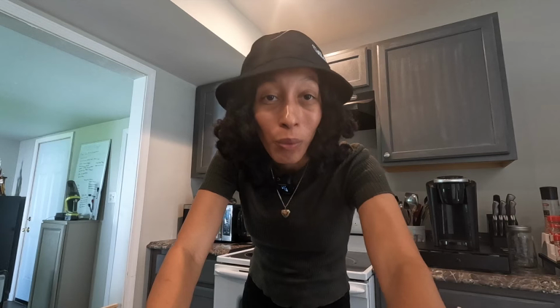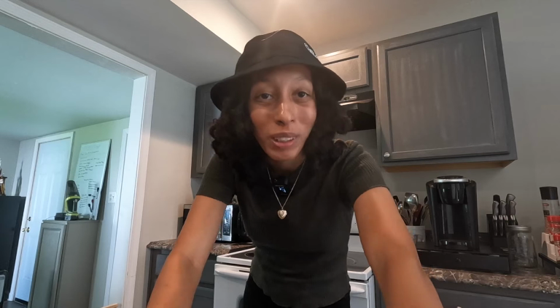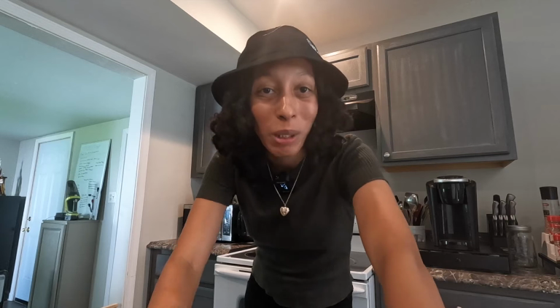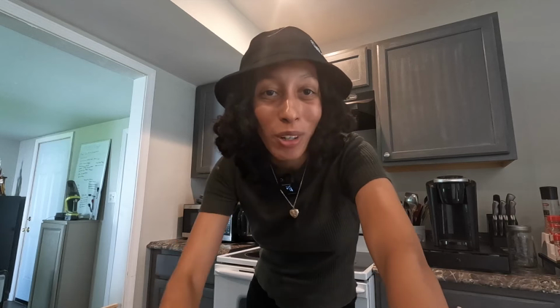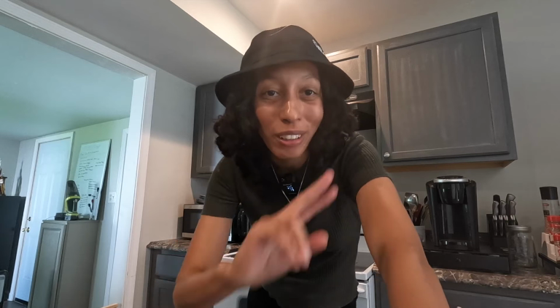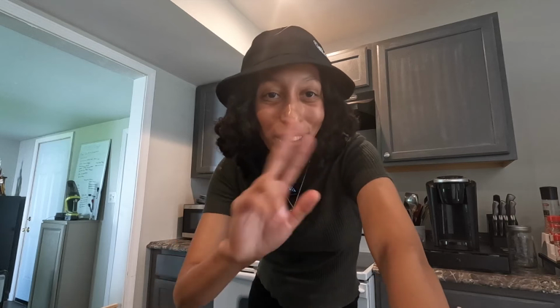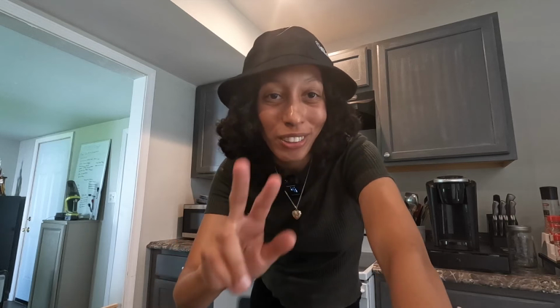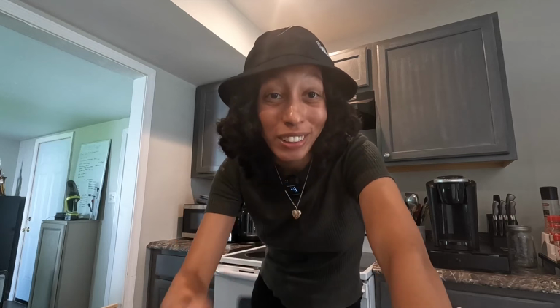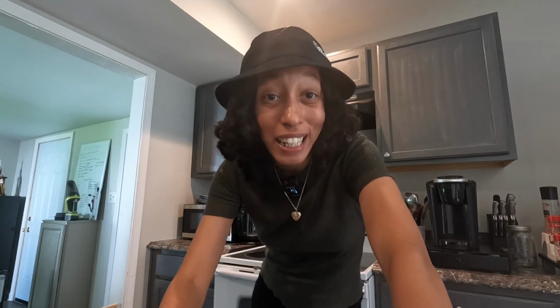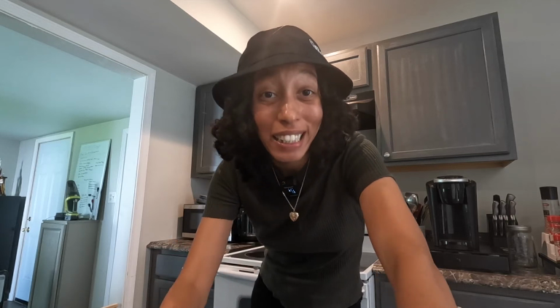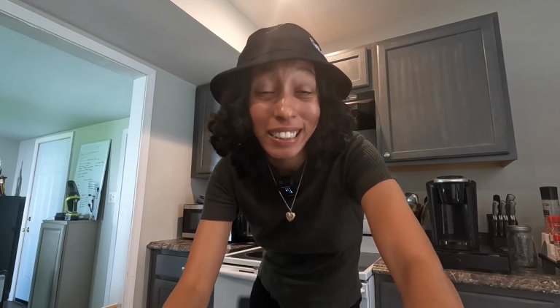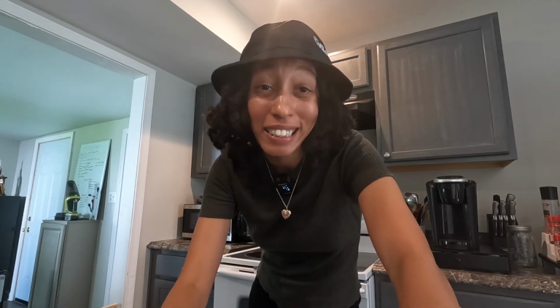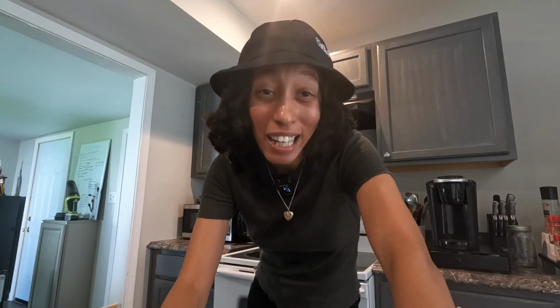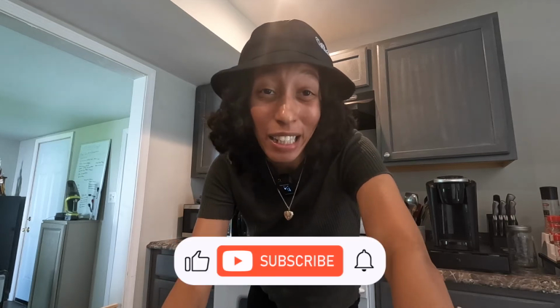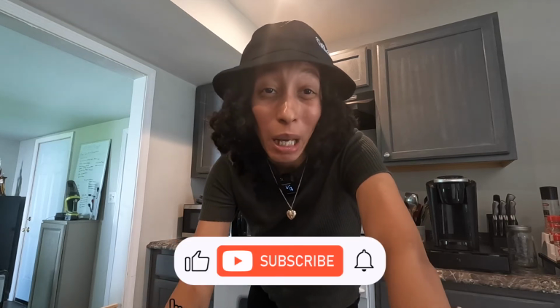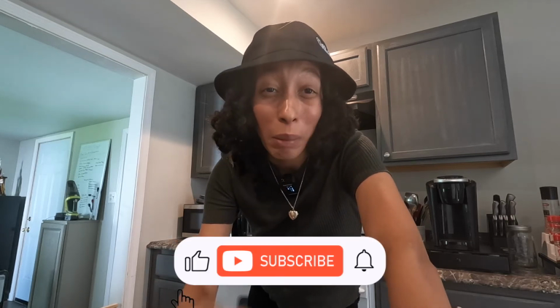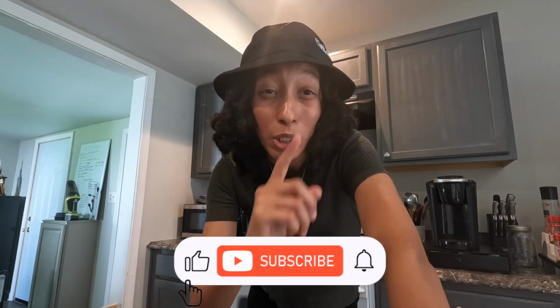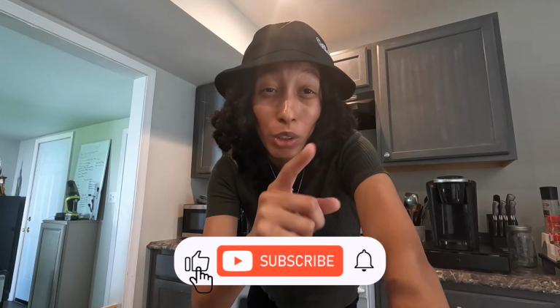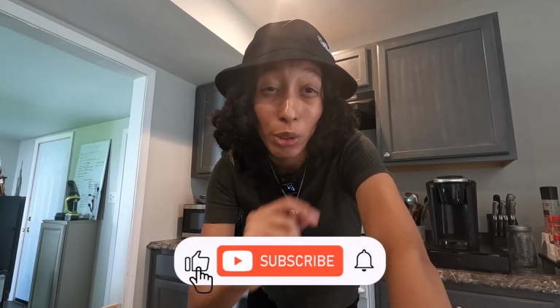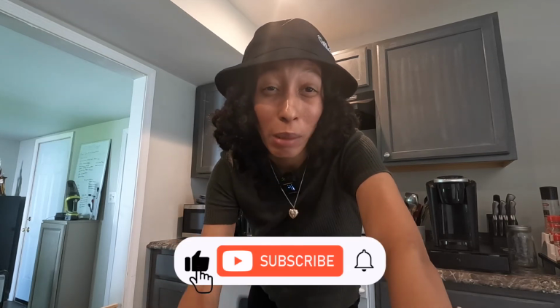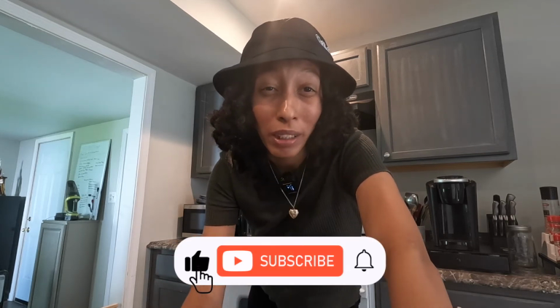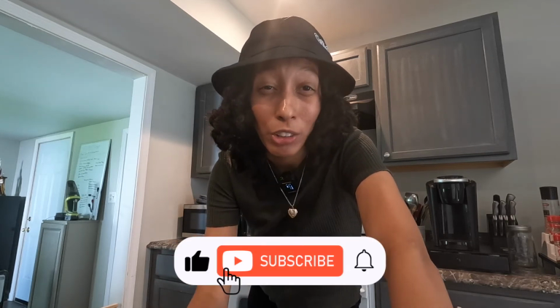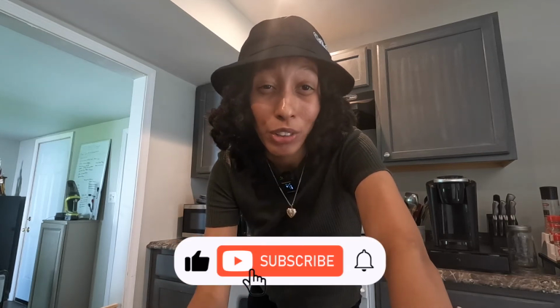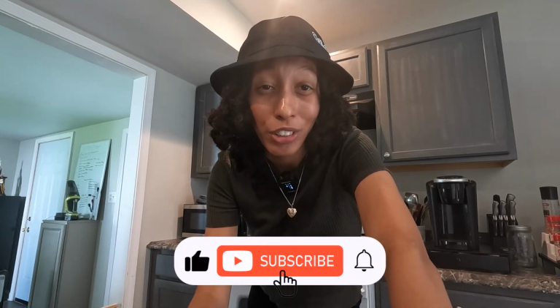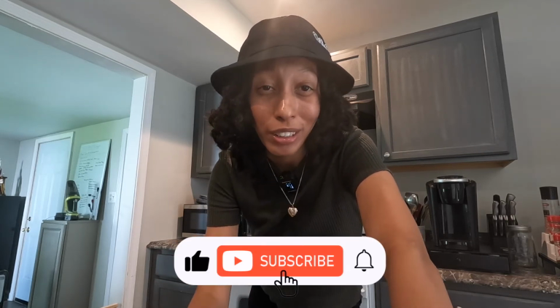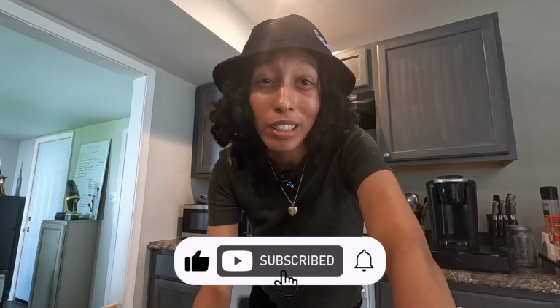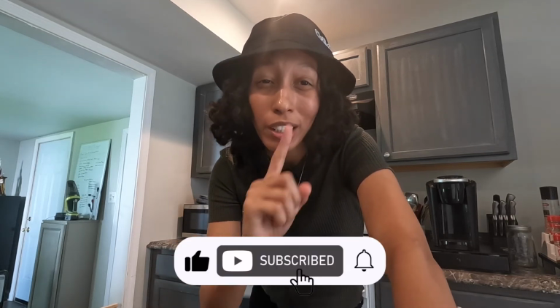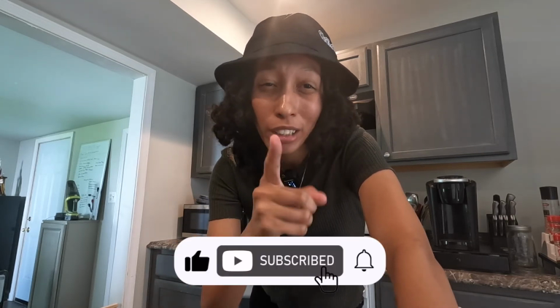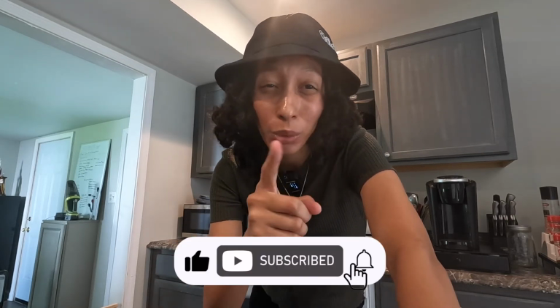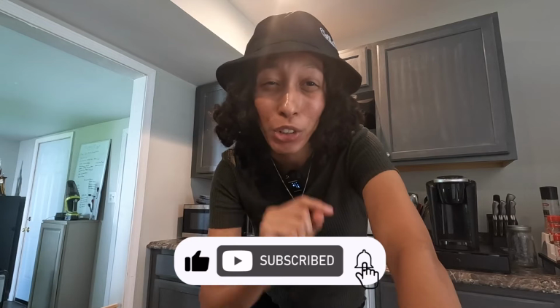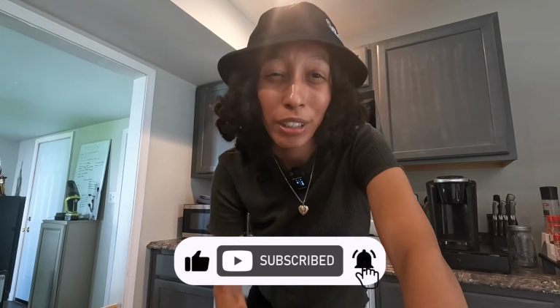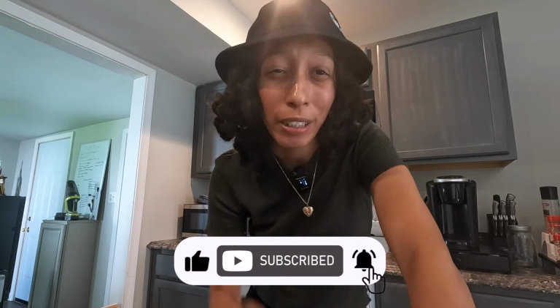What's up y'all? It's your girl Sang and today I'm gonna be showing you how to make laundry detergent. This is what you're gonna need.